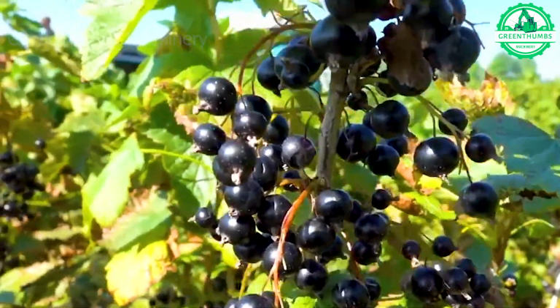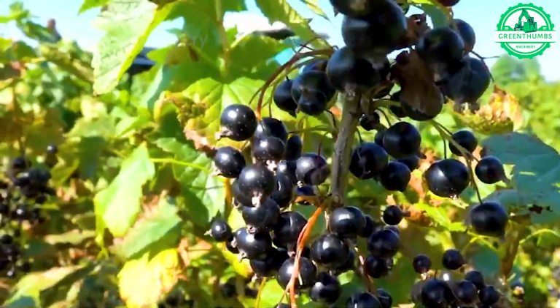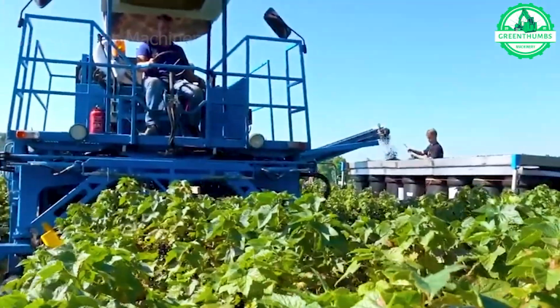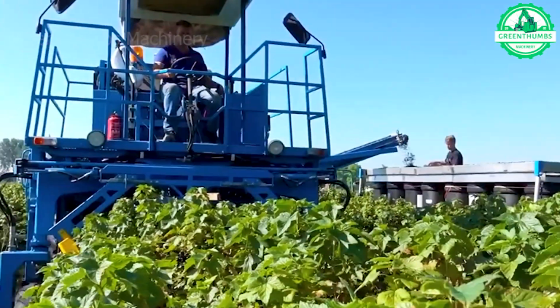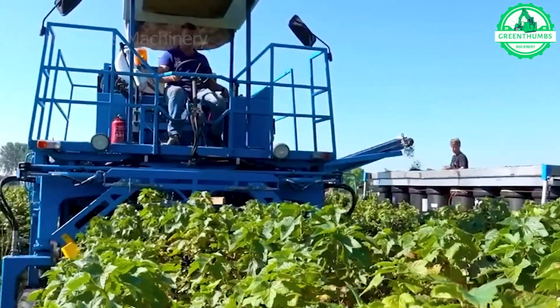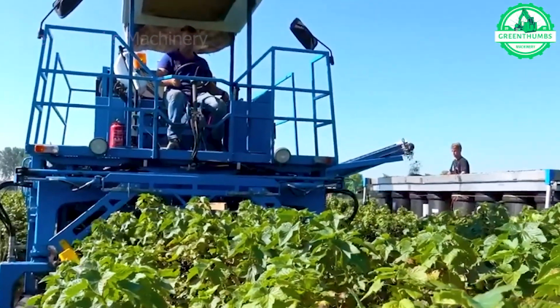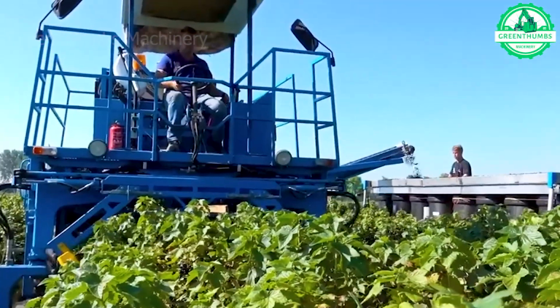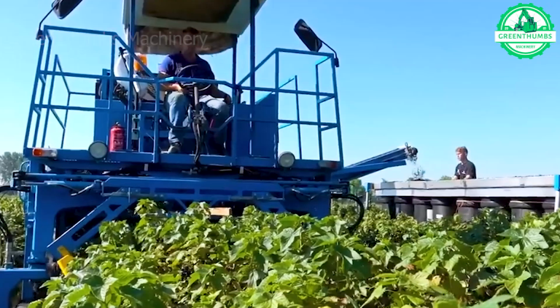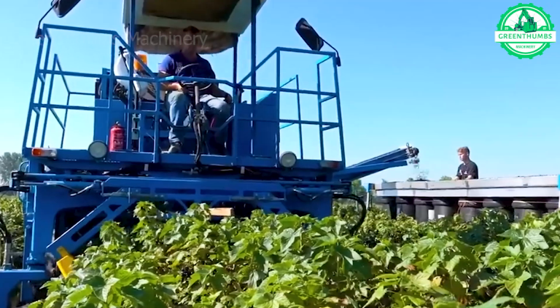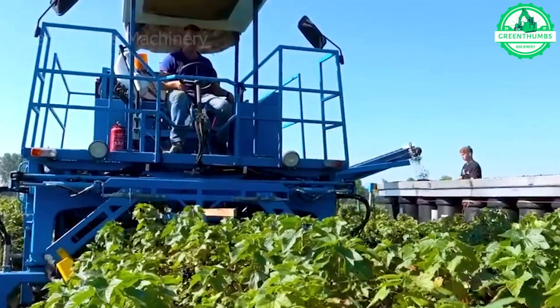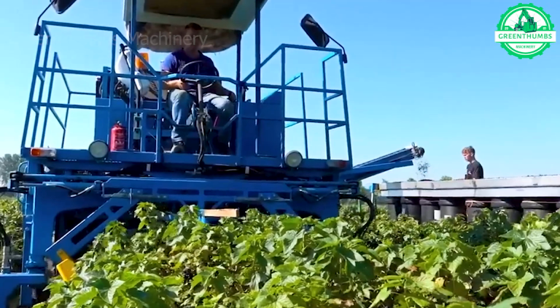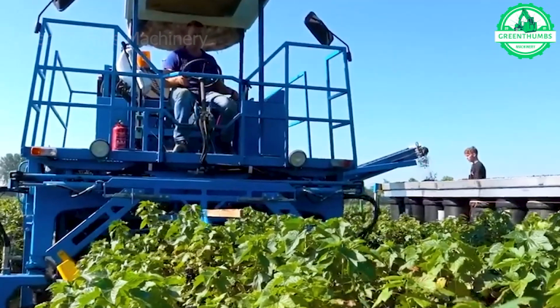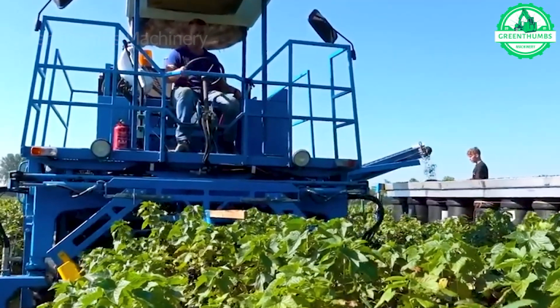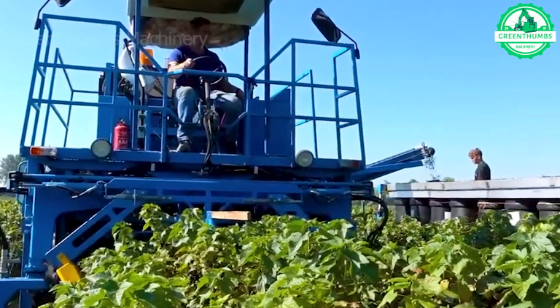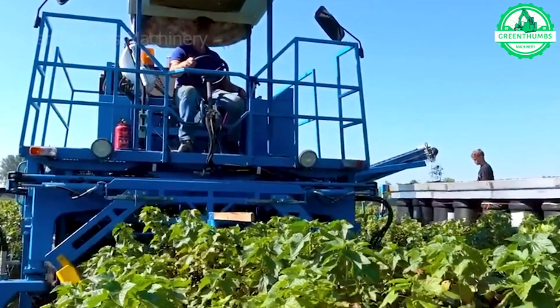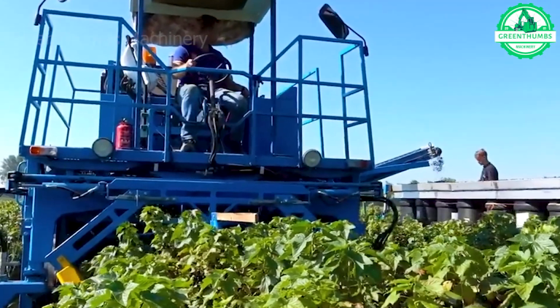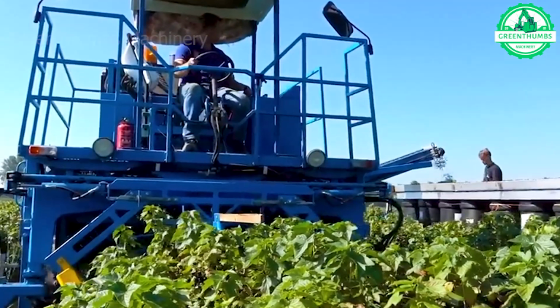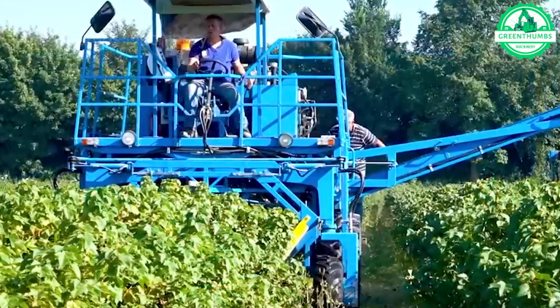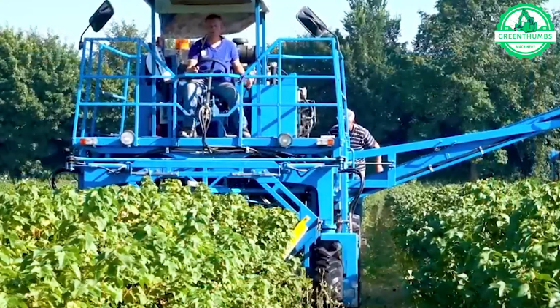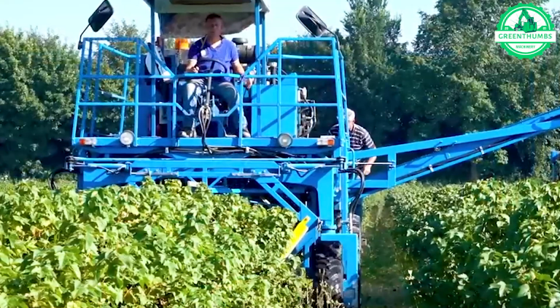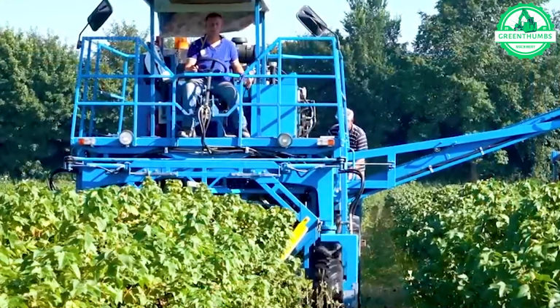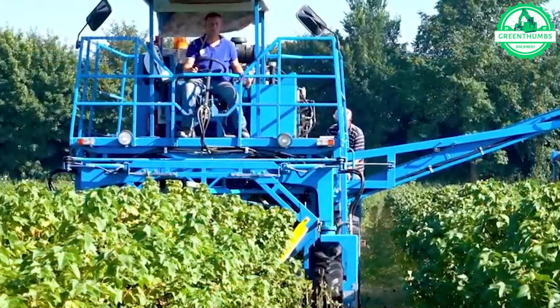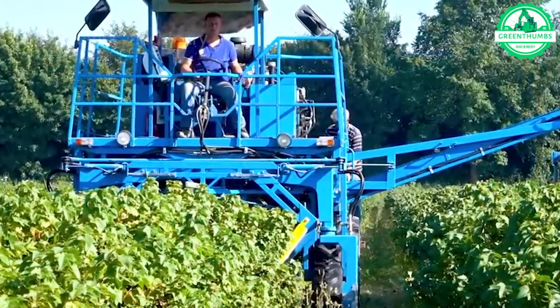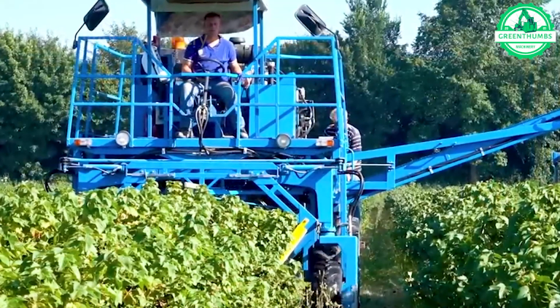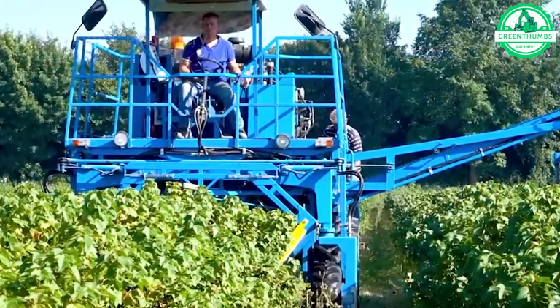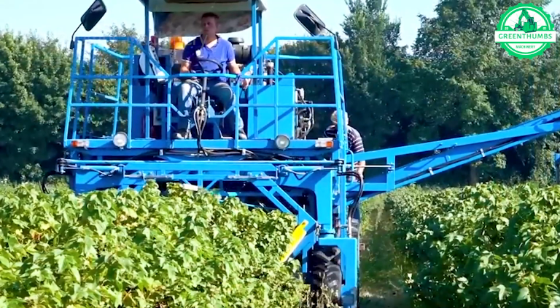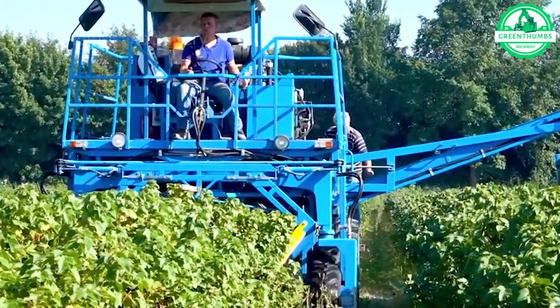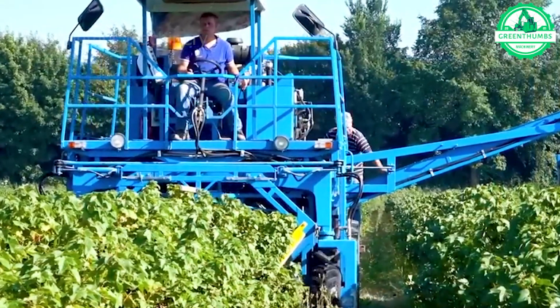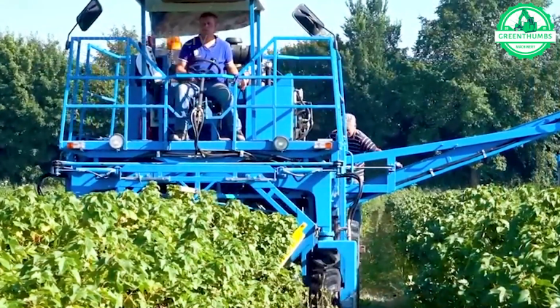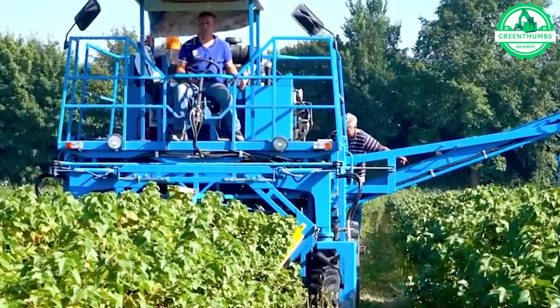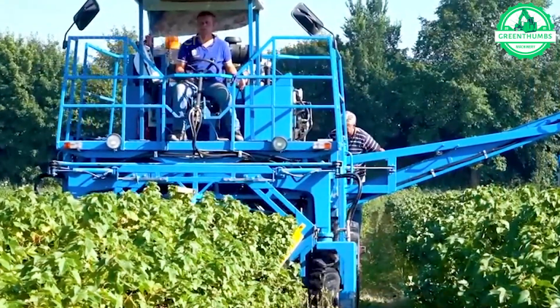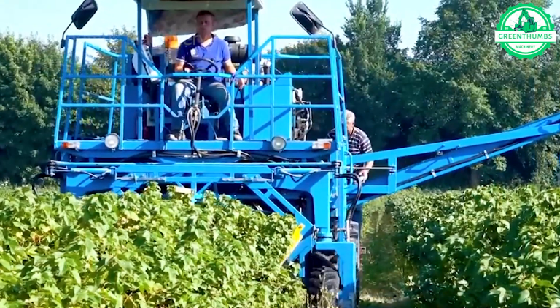This black currant harvester, gently shaking the bushes, collects the fruit like nature's own hand.